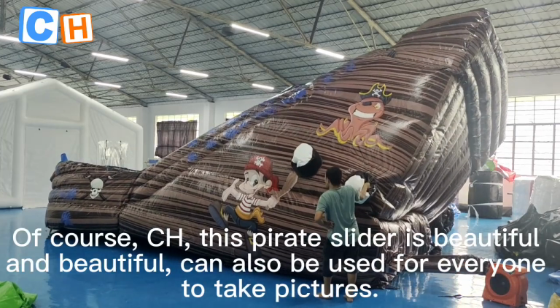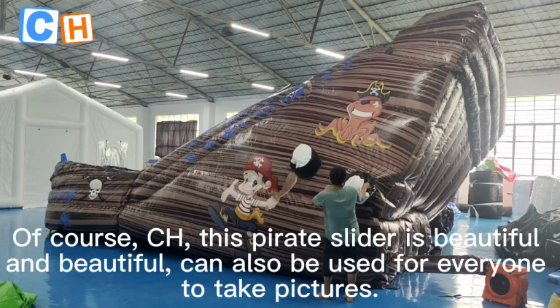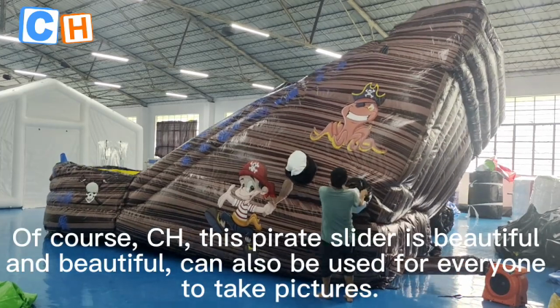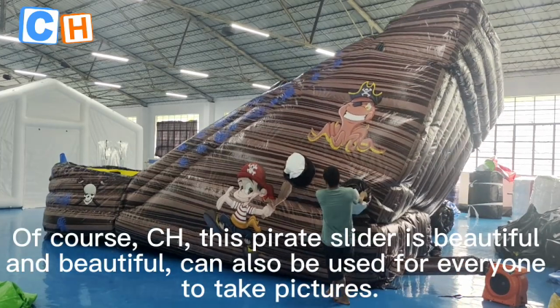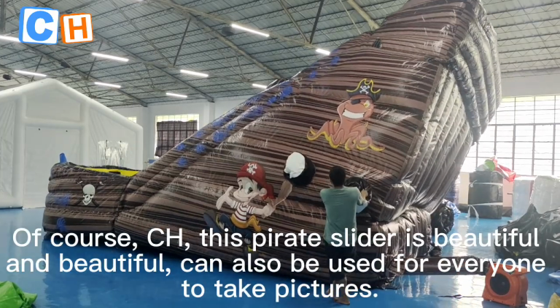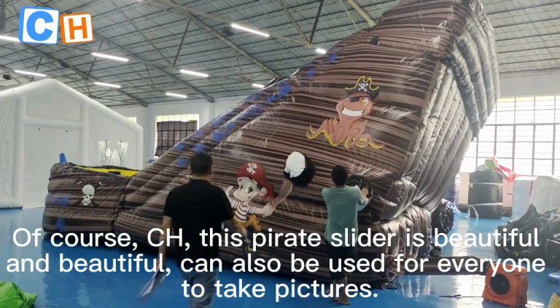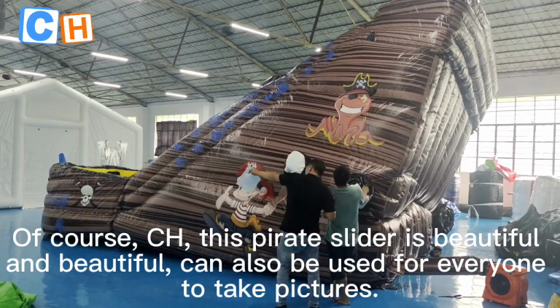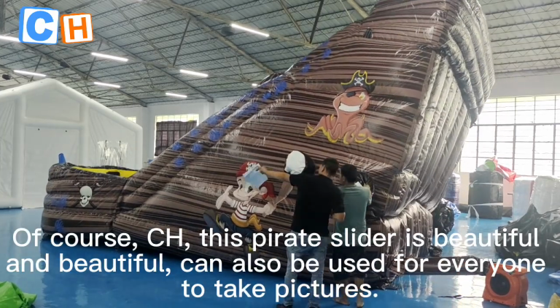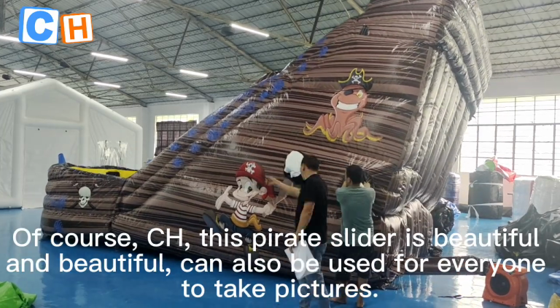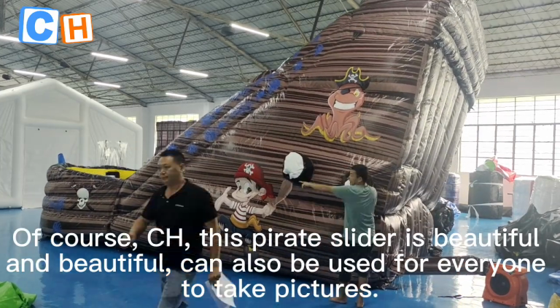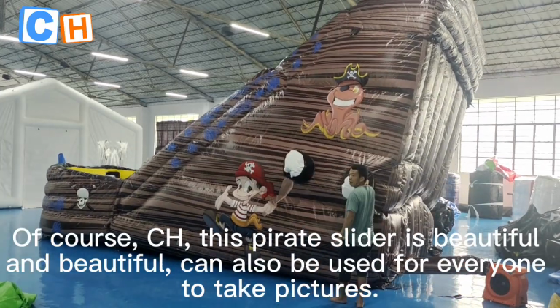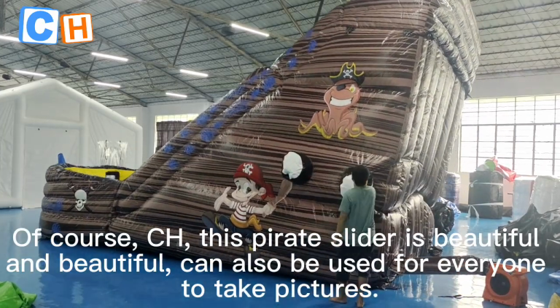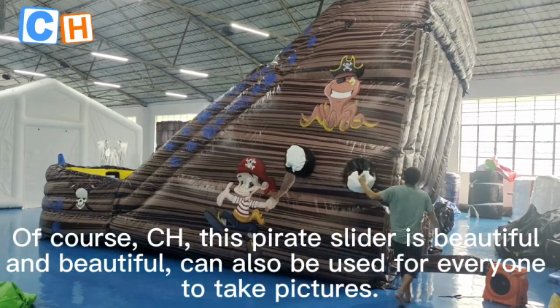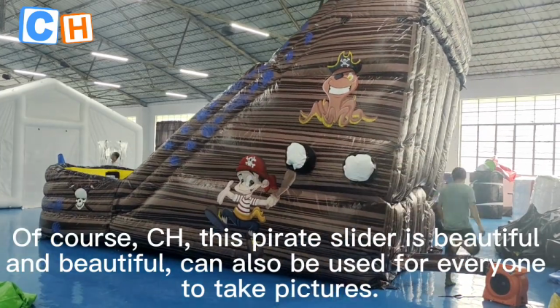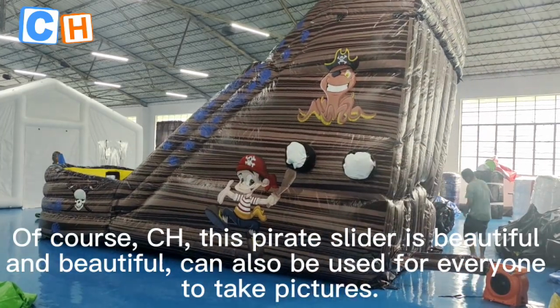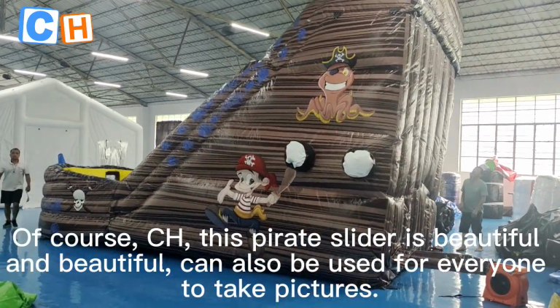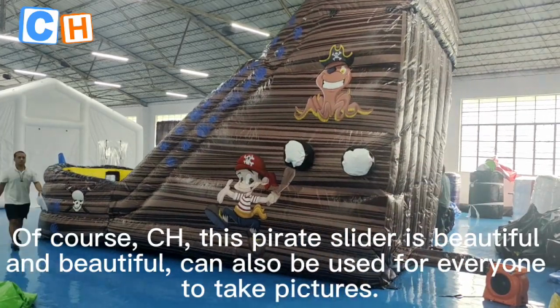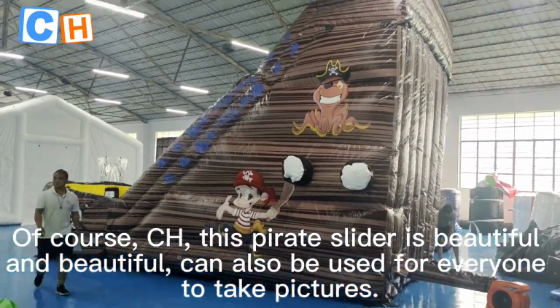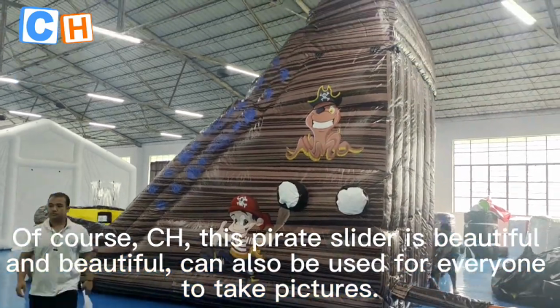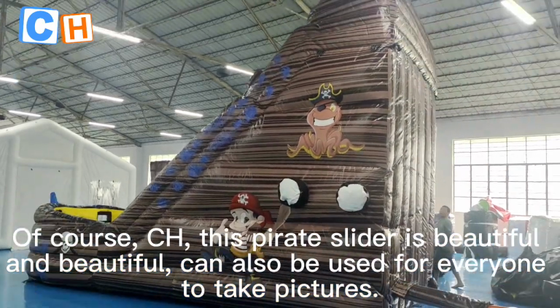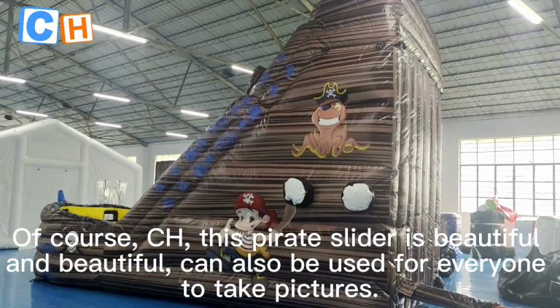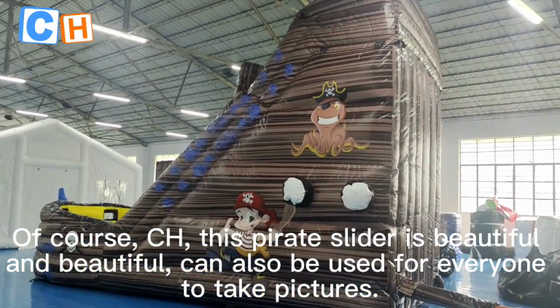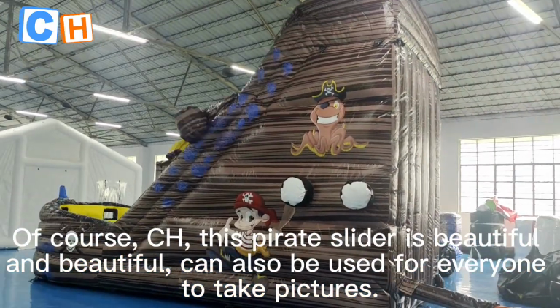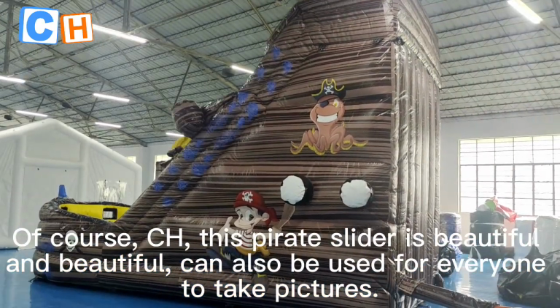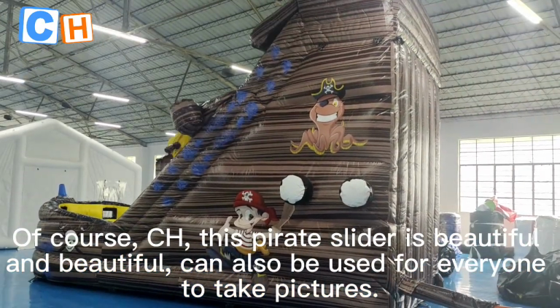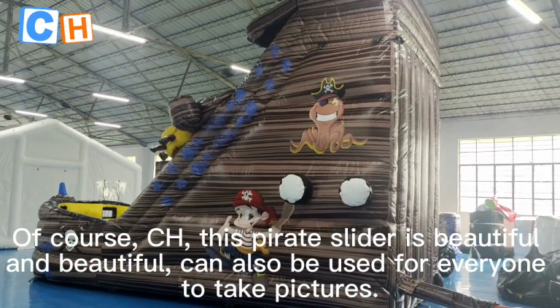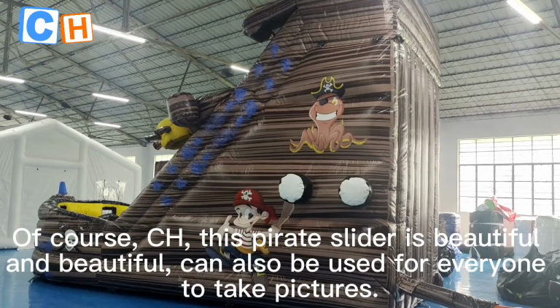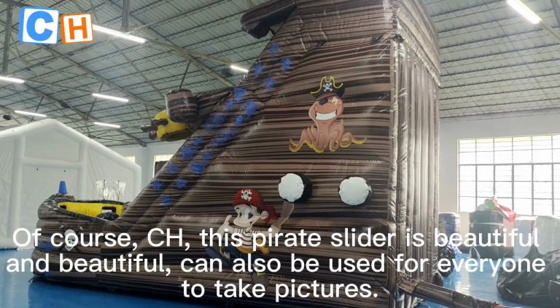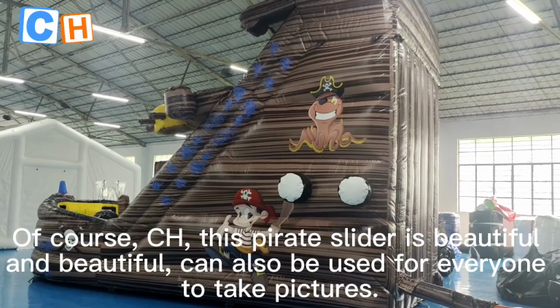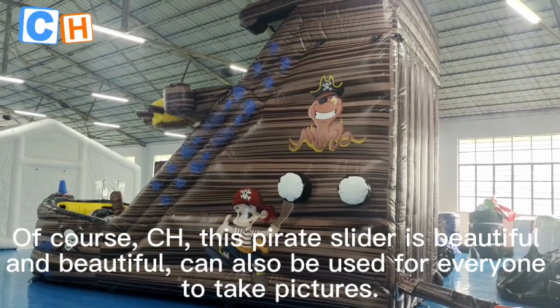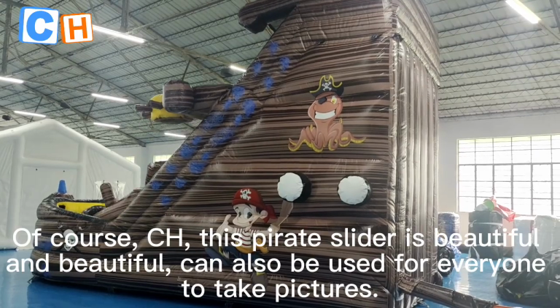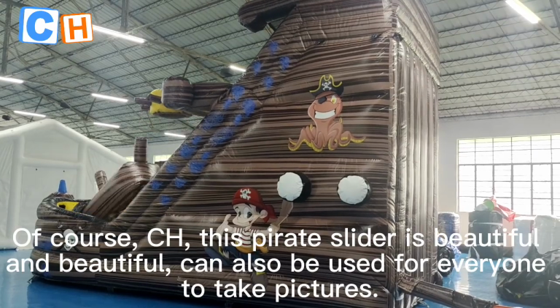This parrot slider is beautiful and can also be used for everyone to take pictures.